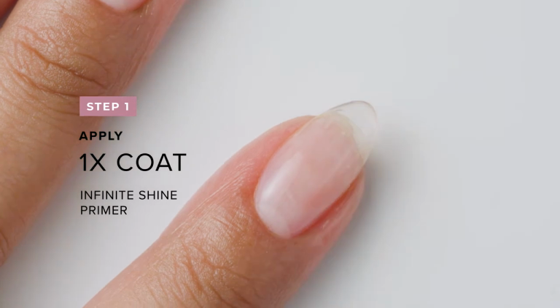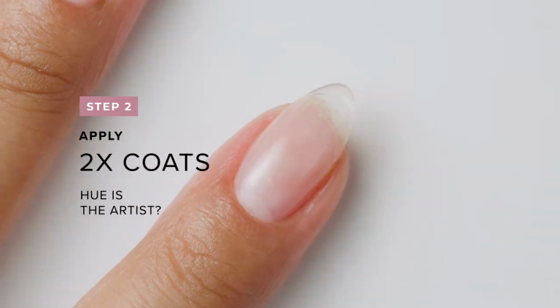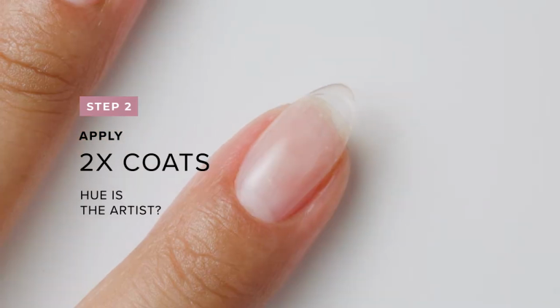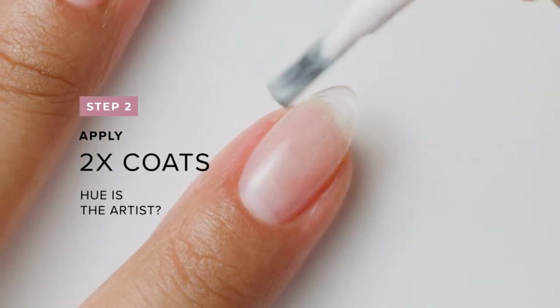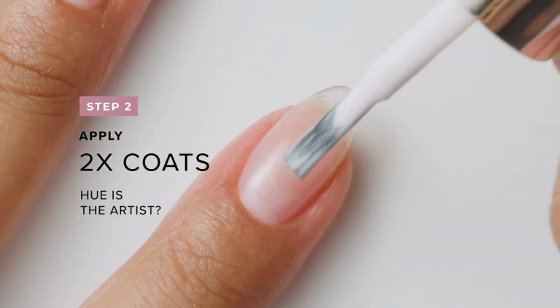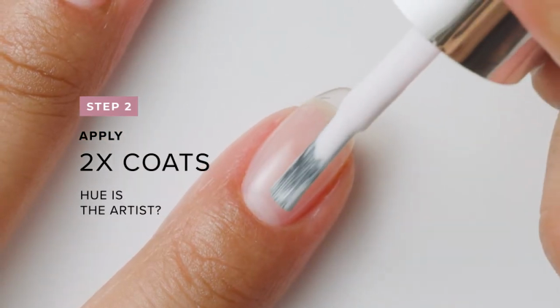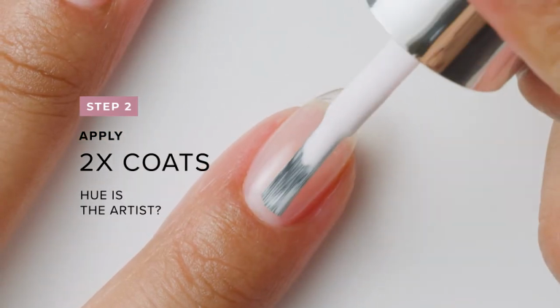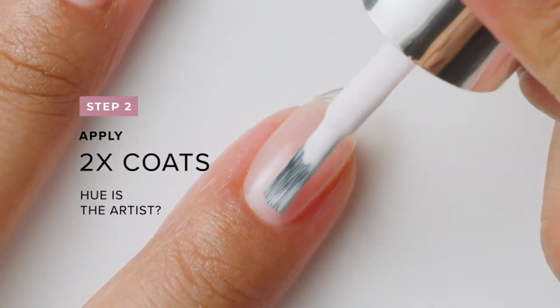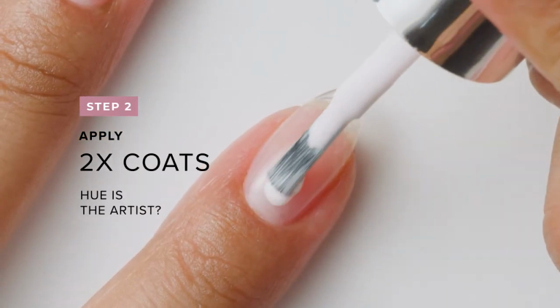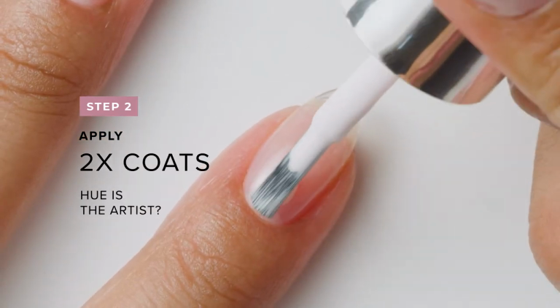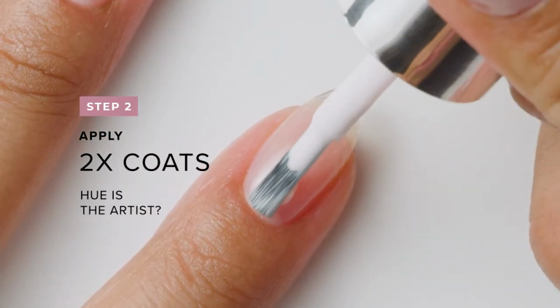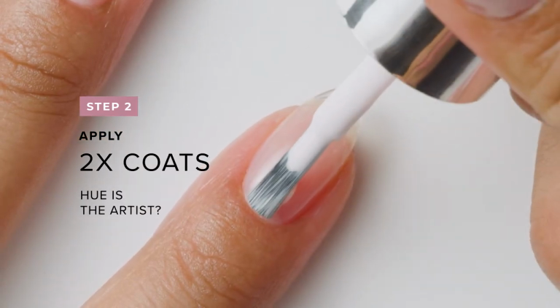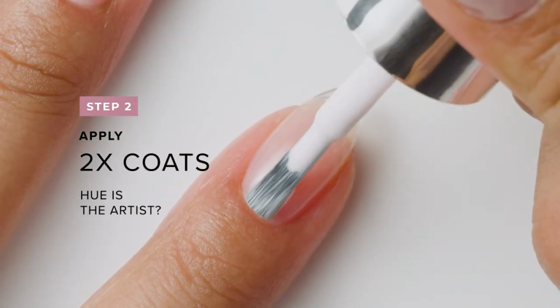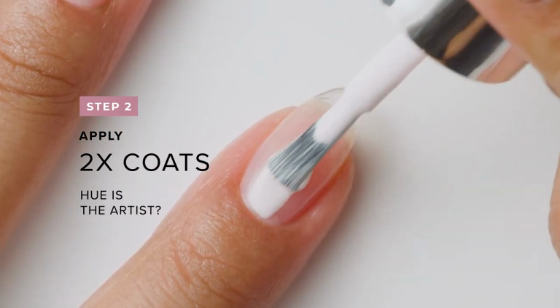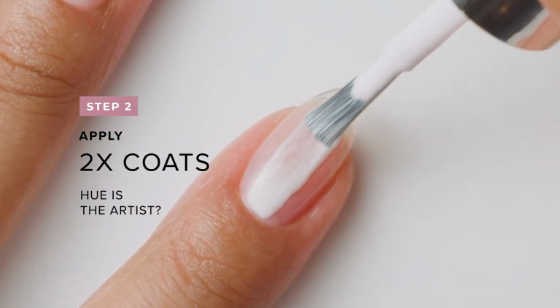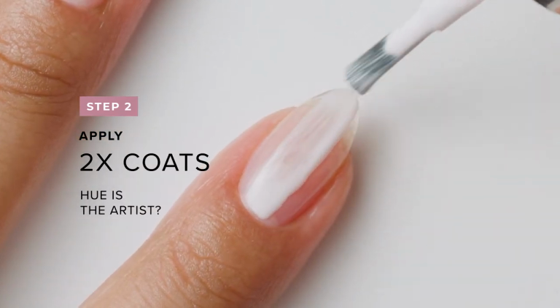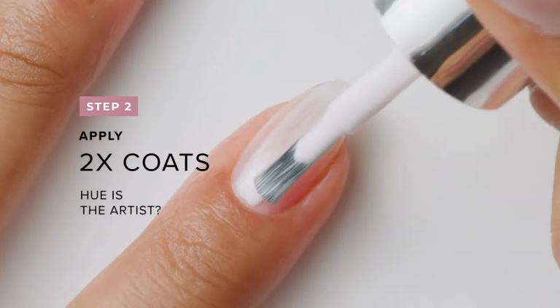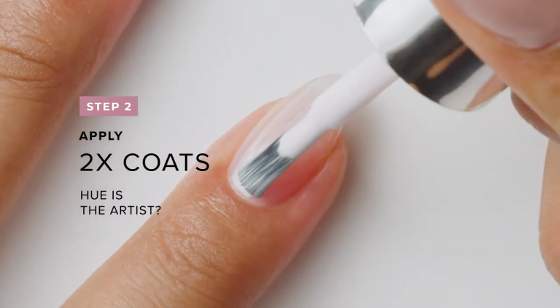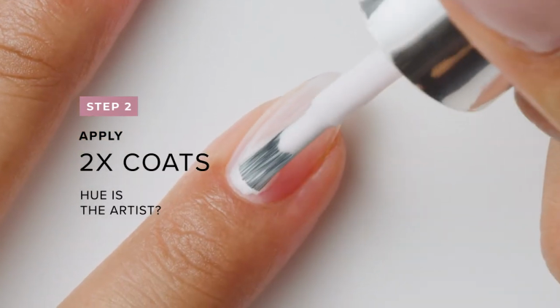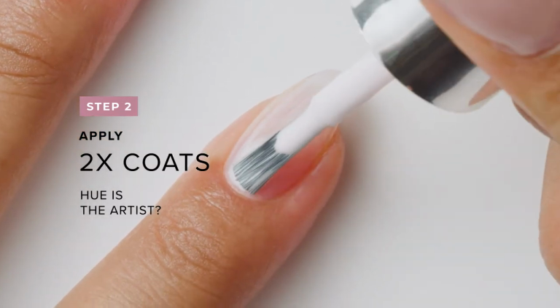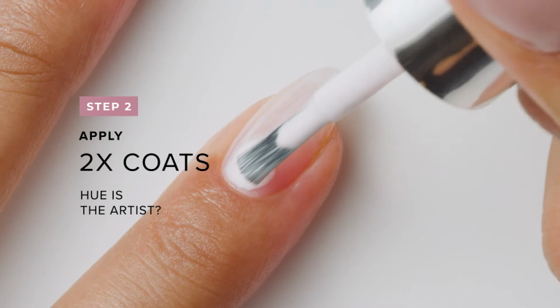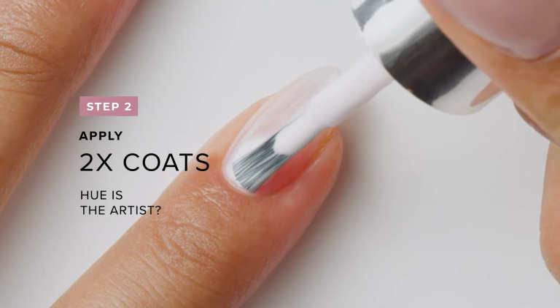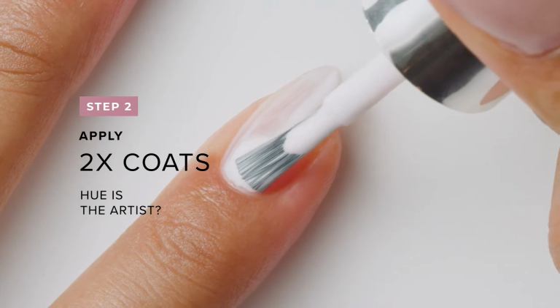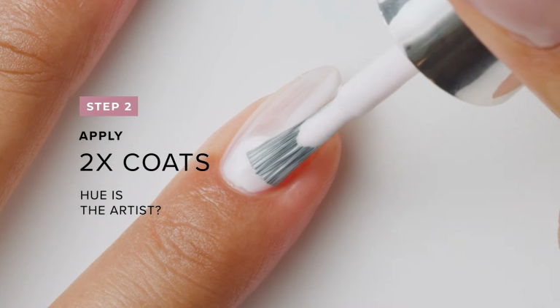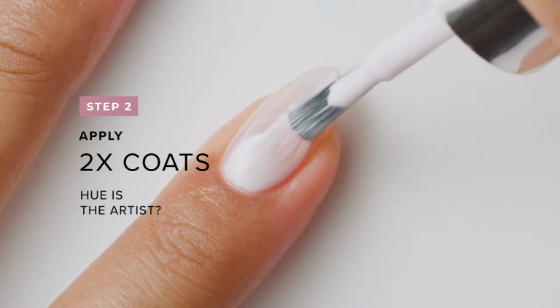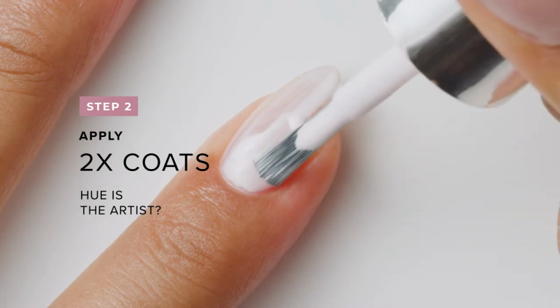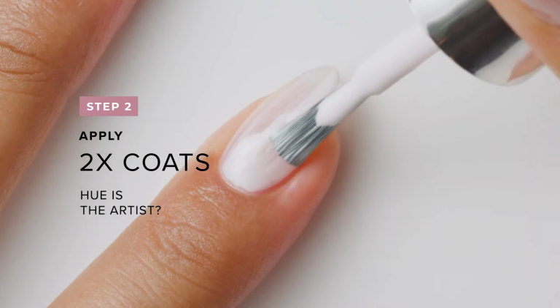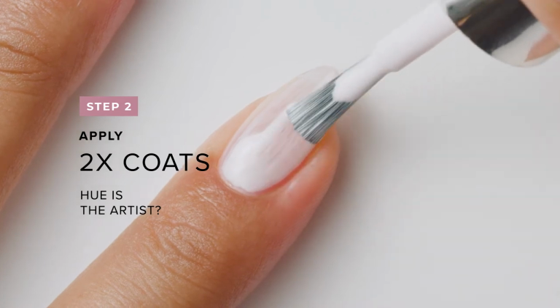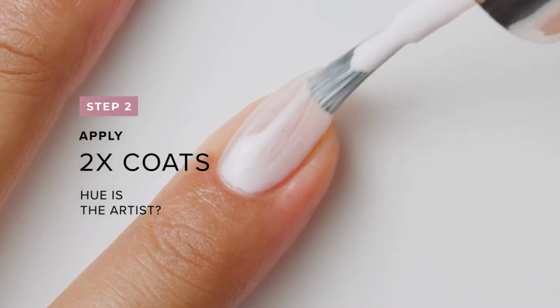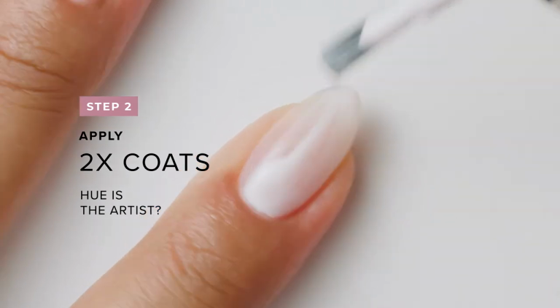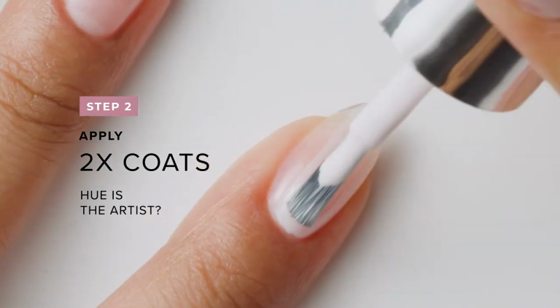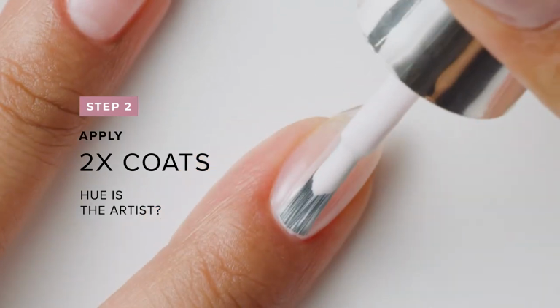For my base color, I apply two coats of Hue is the Artist. I allow each coat to fully dry.